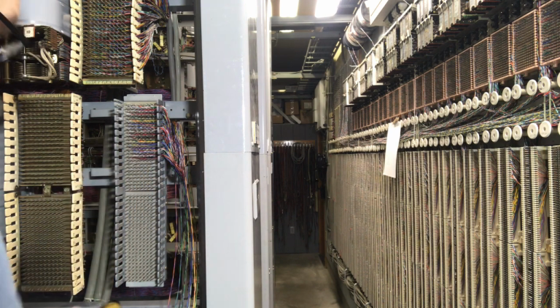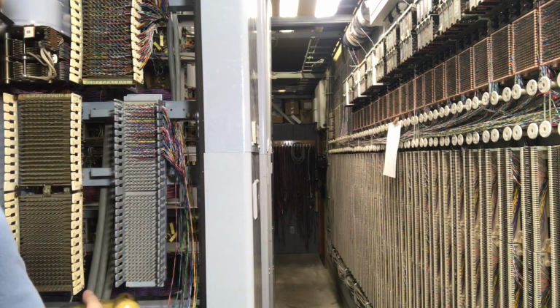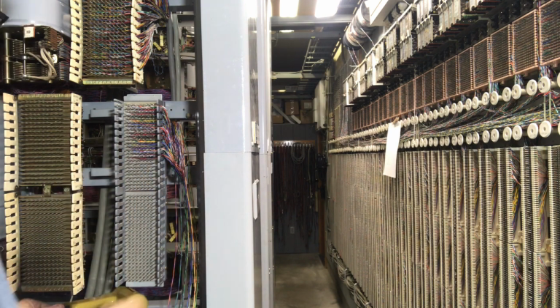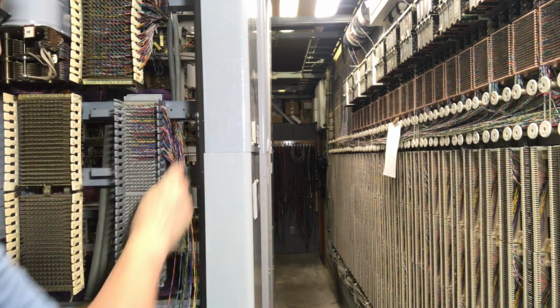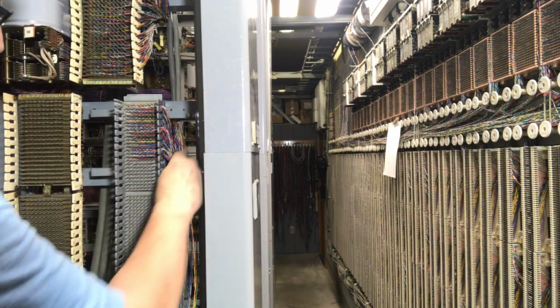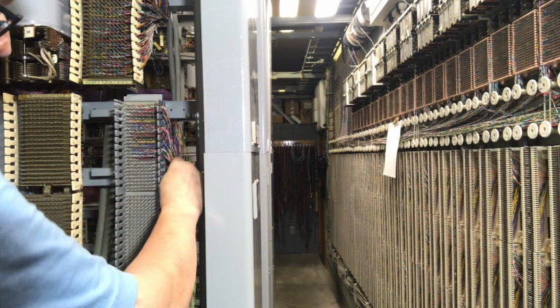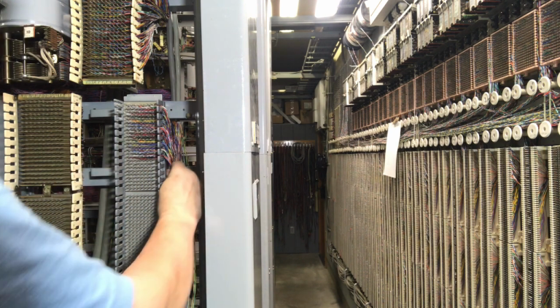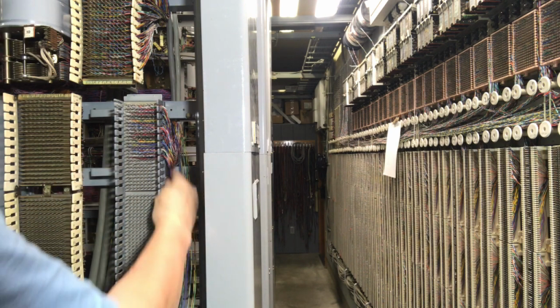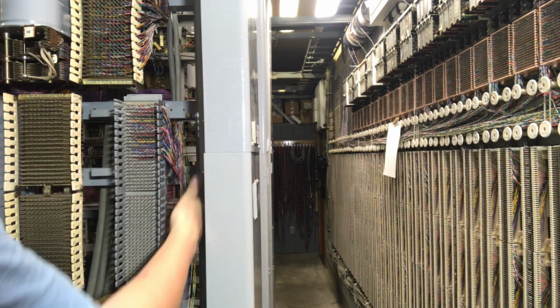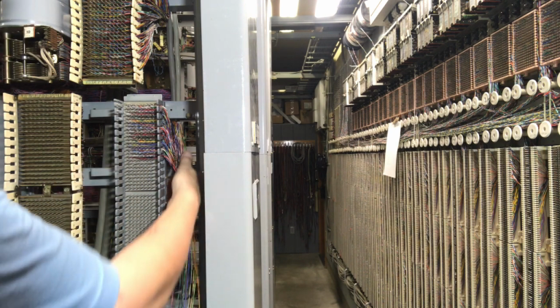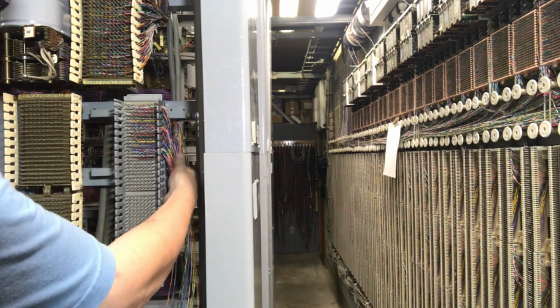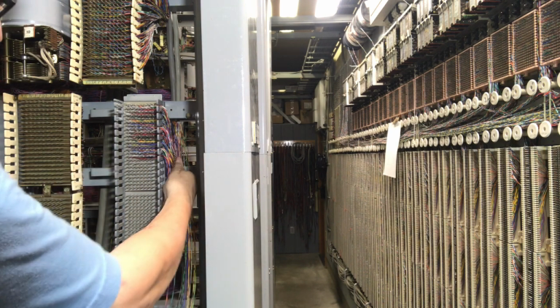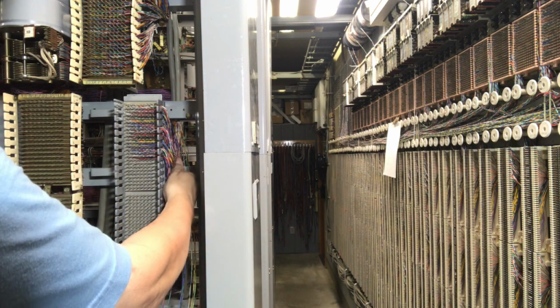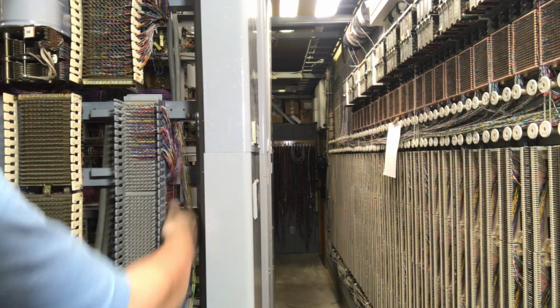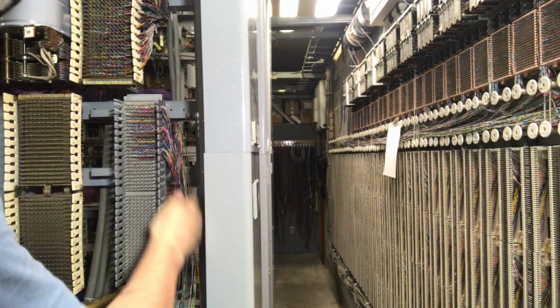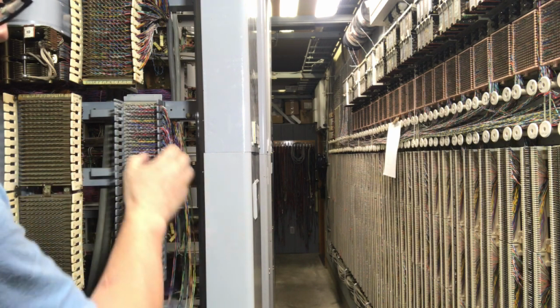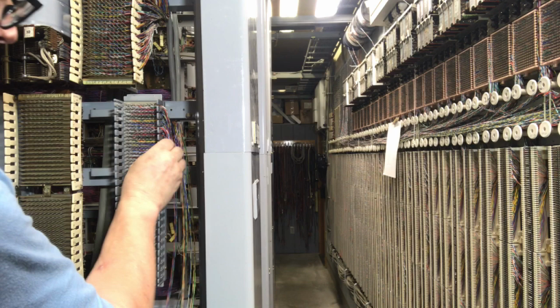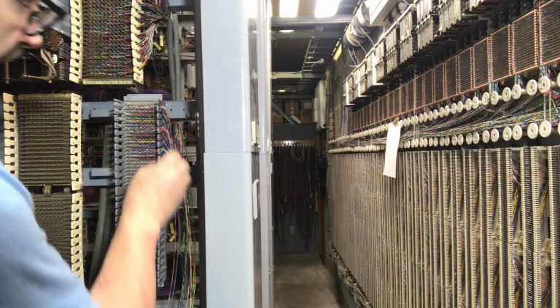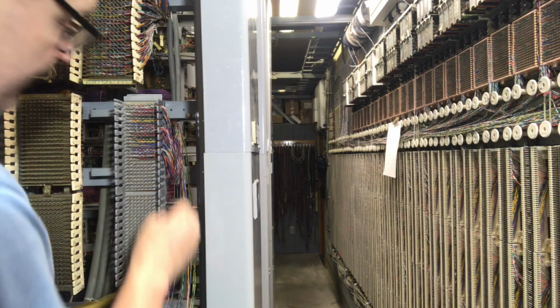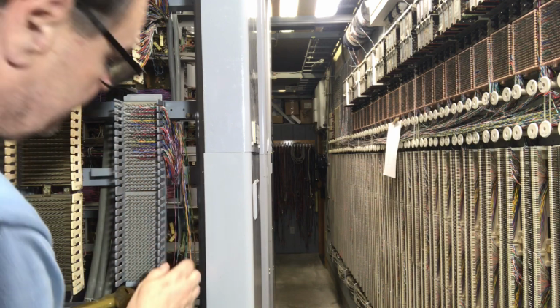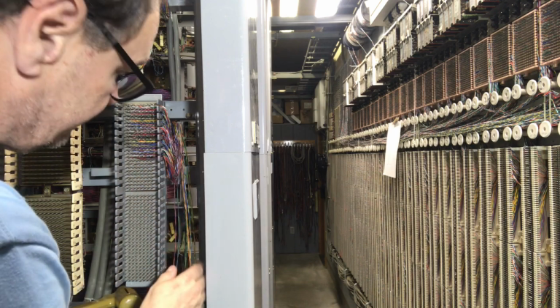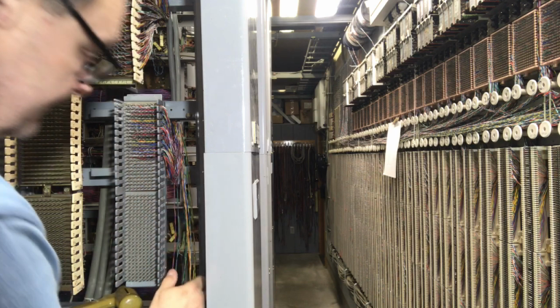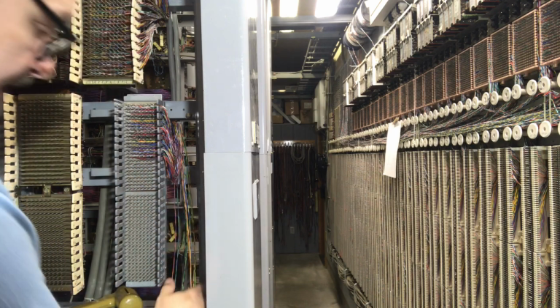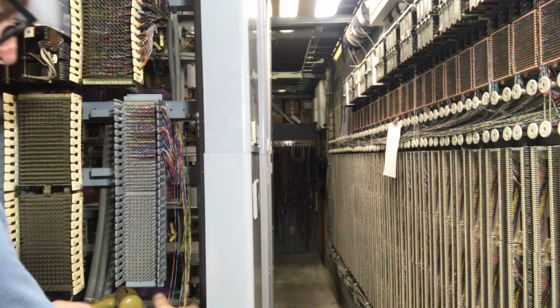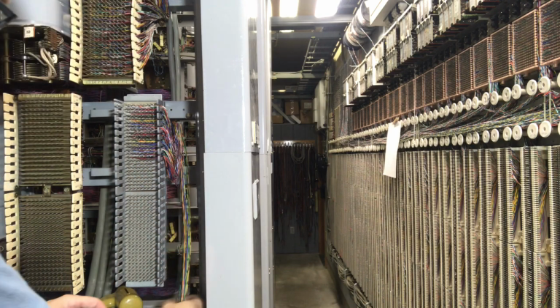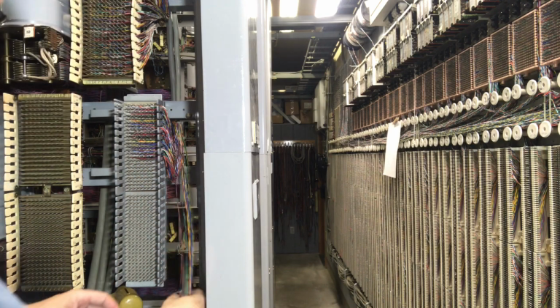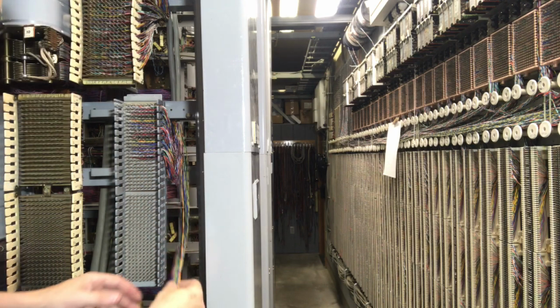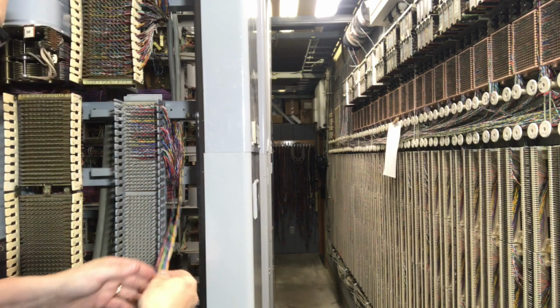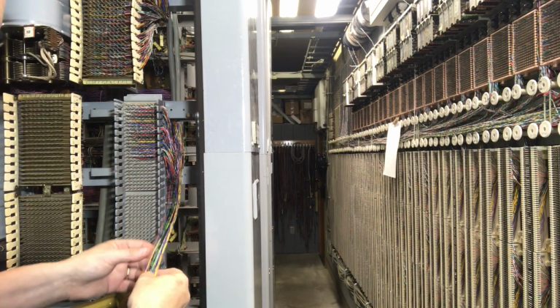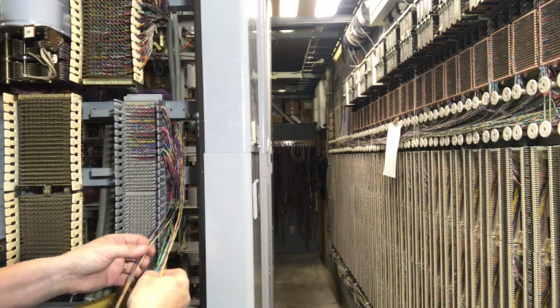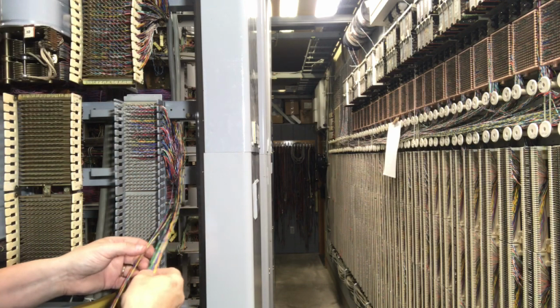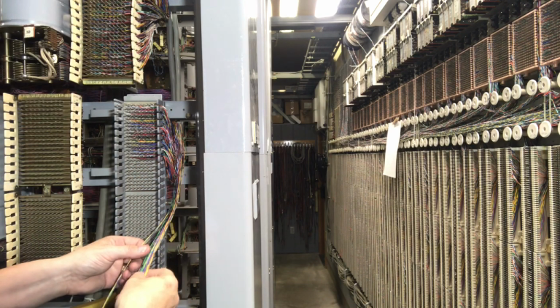All right, so I have 12 pairs wired, which means I'm 50% done.